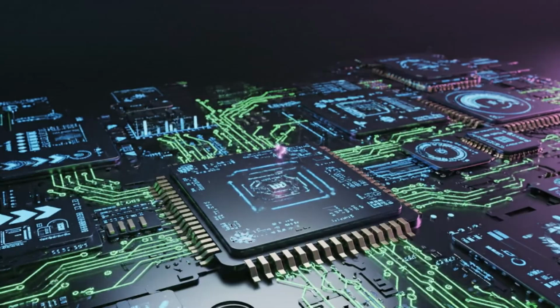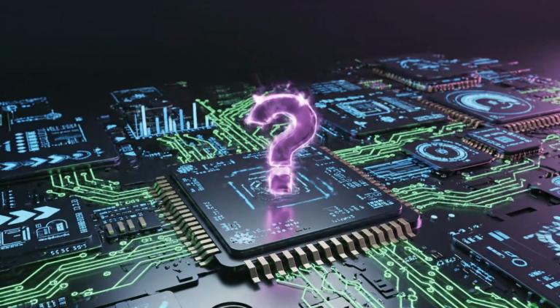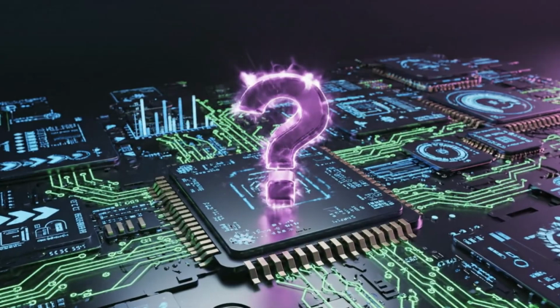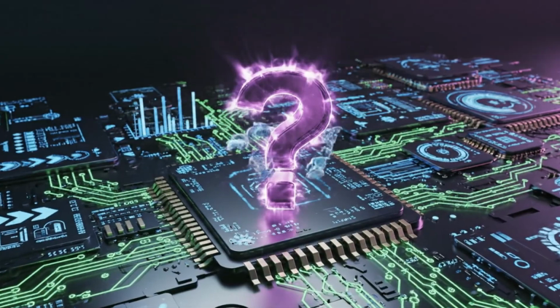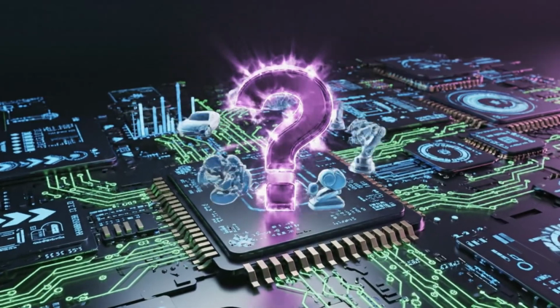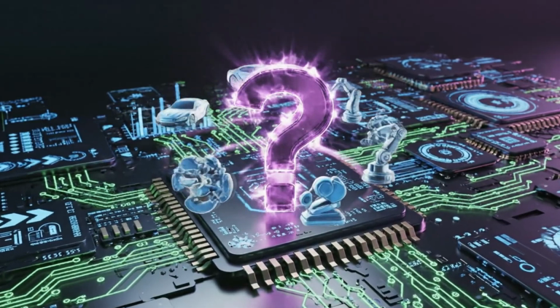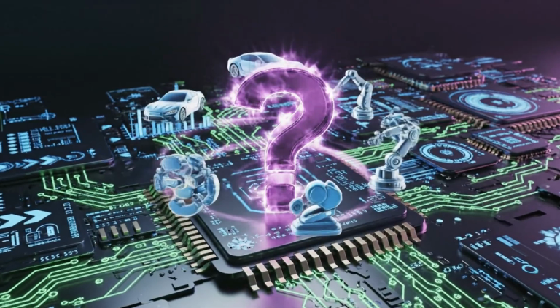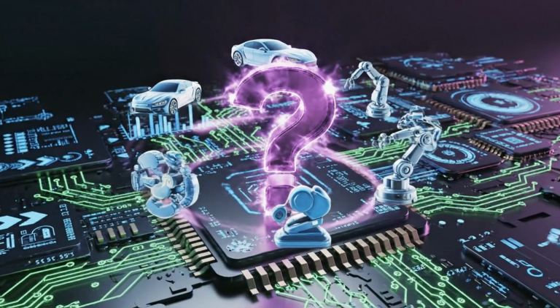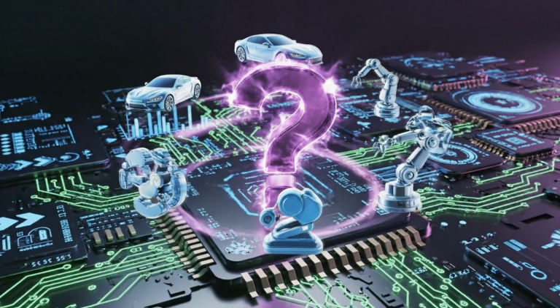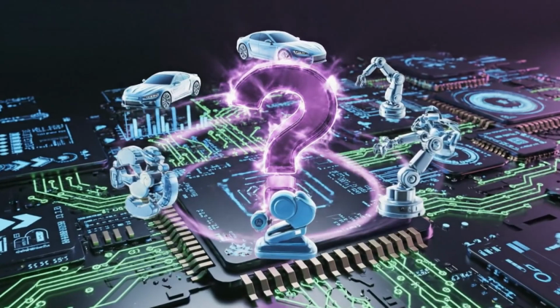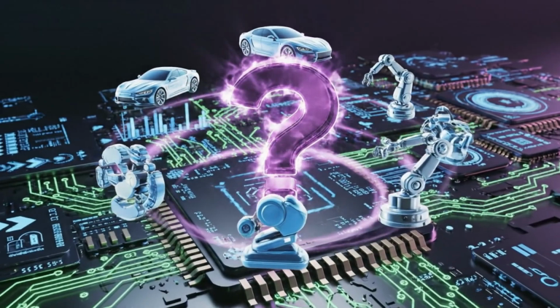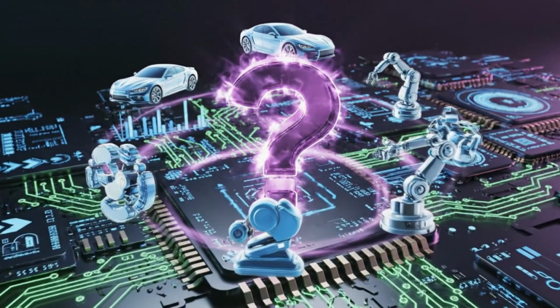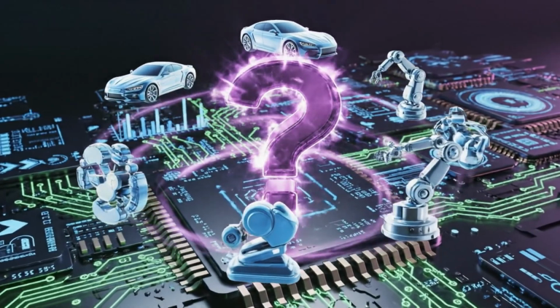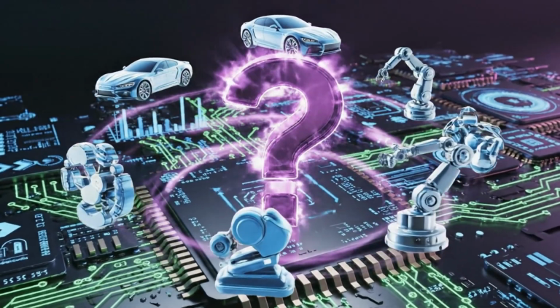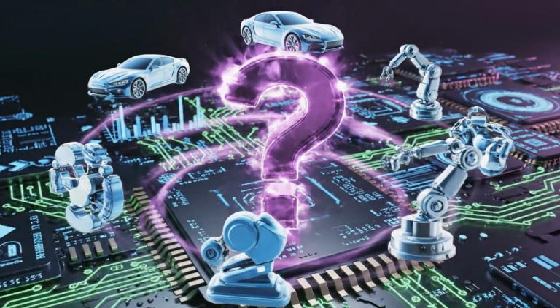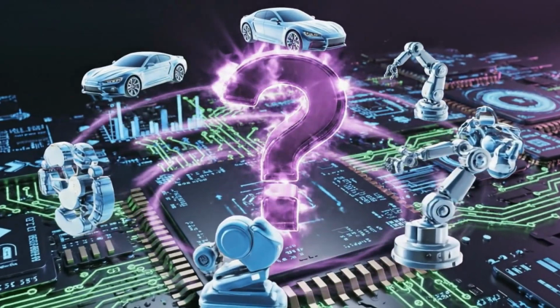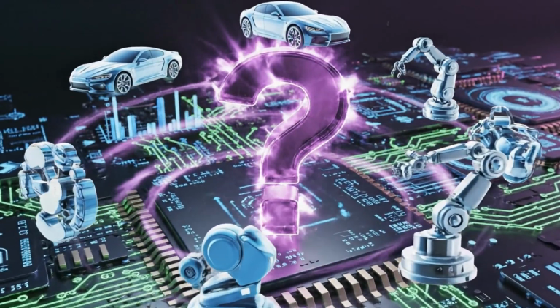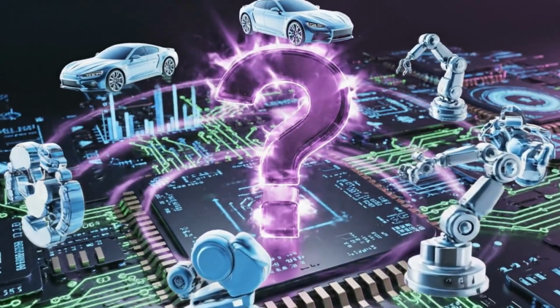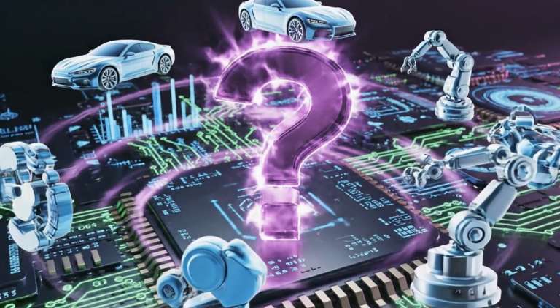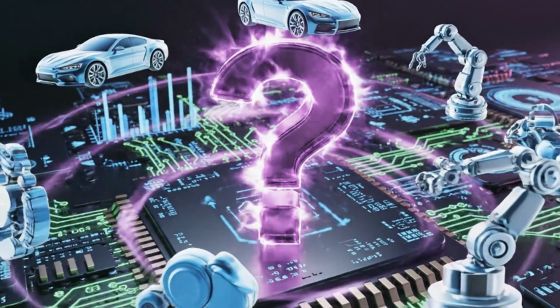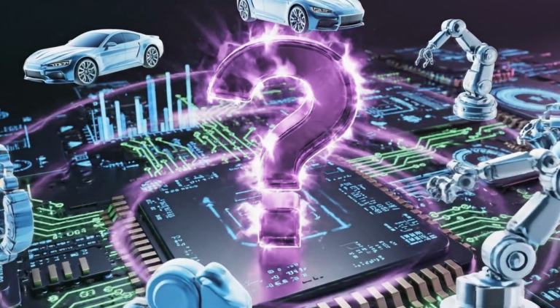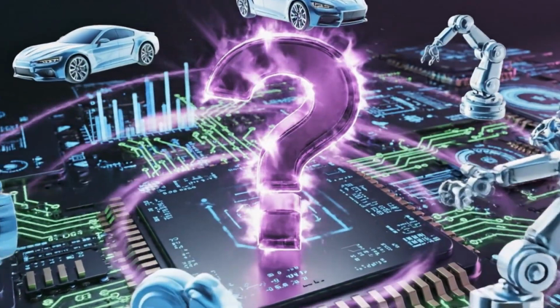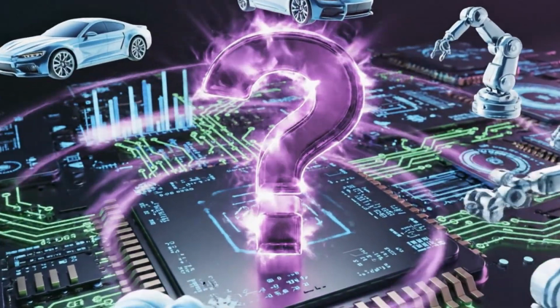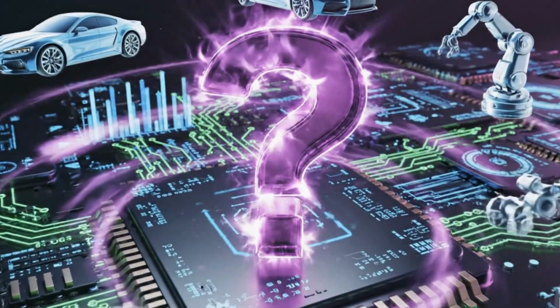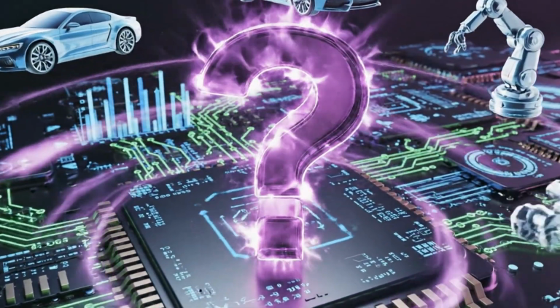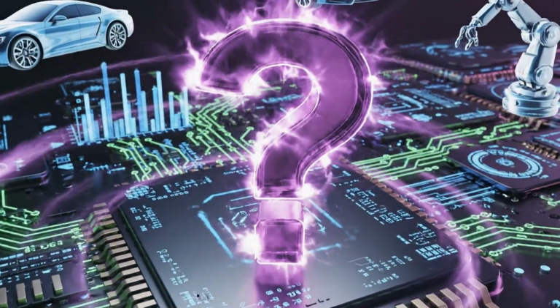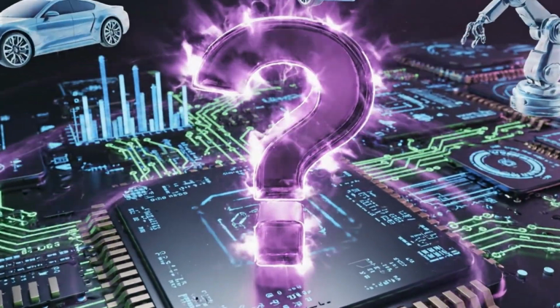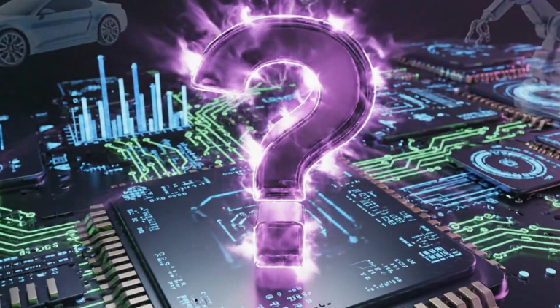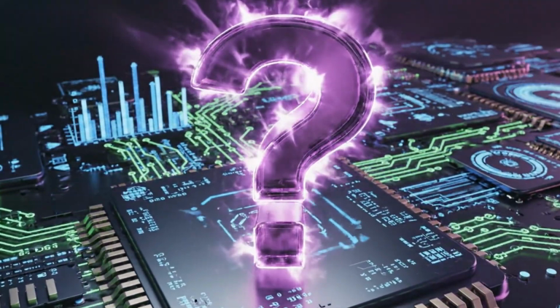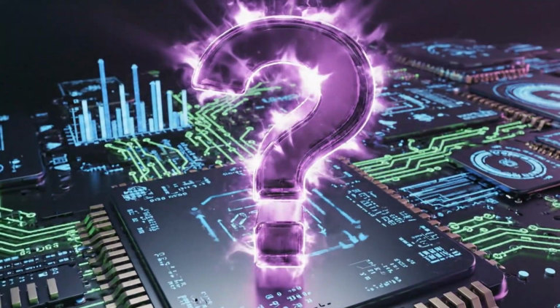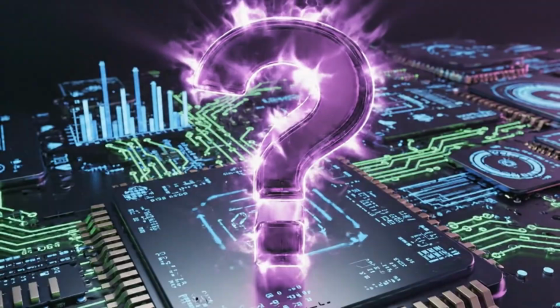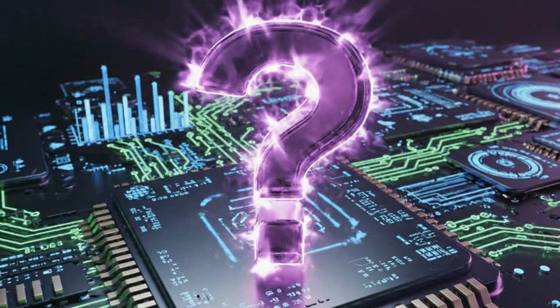What major industry will be the next to revolutionize its hardware using chiplet technology? Share your thoughts.